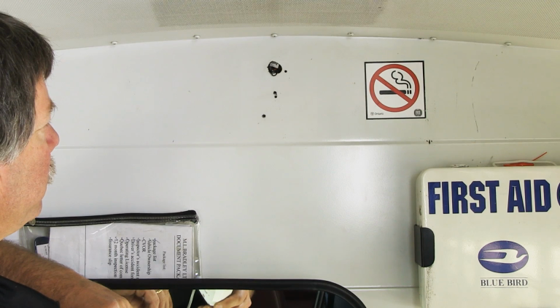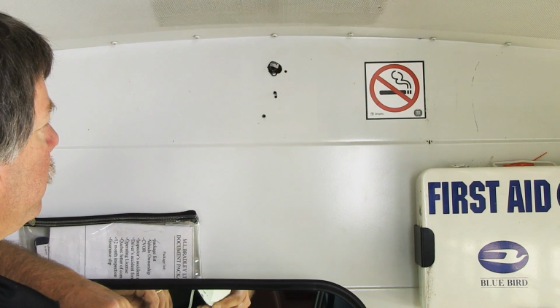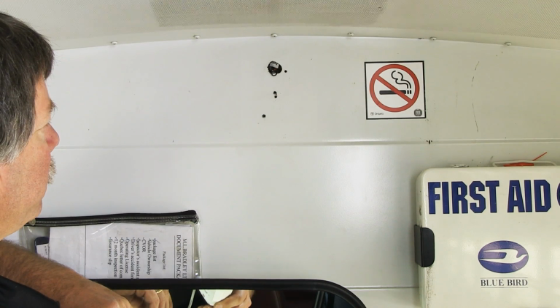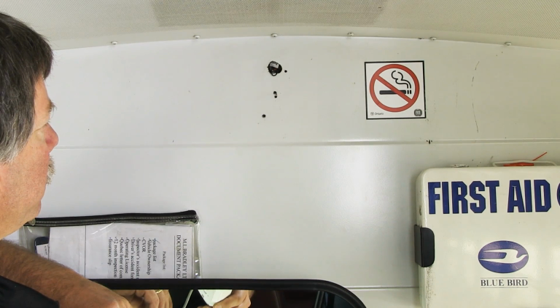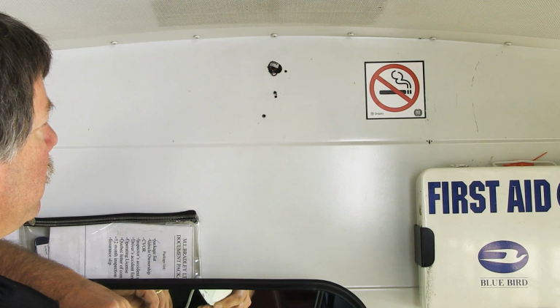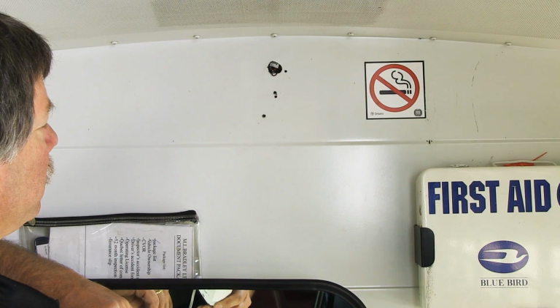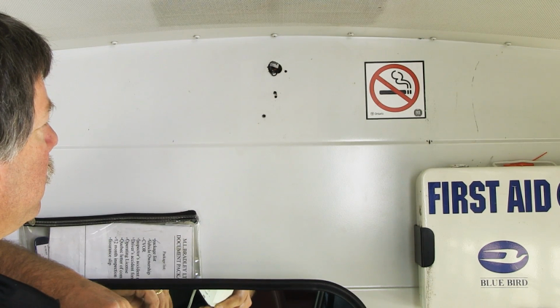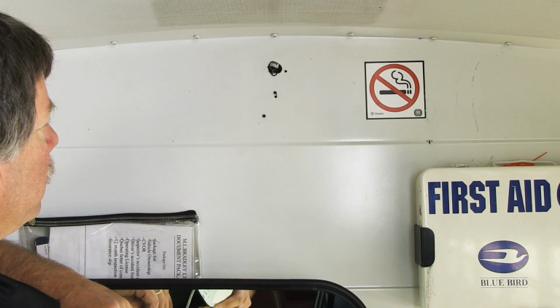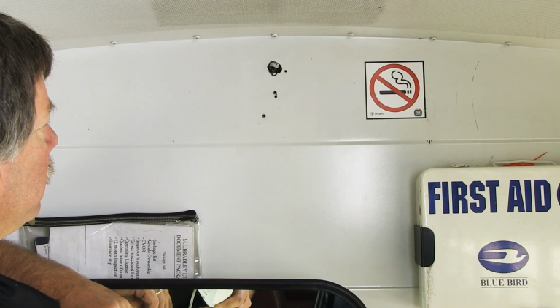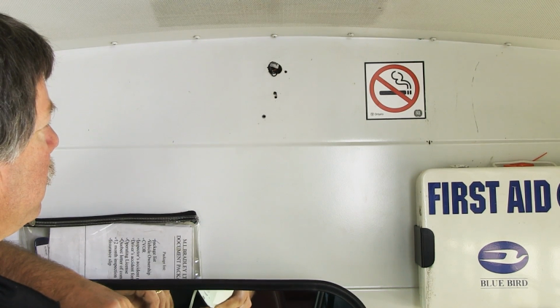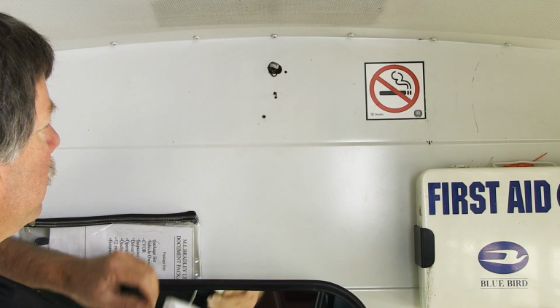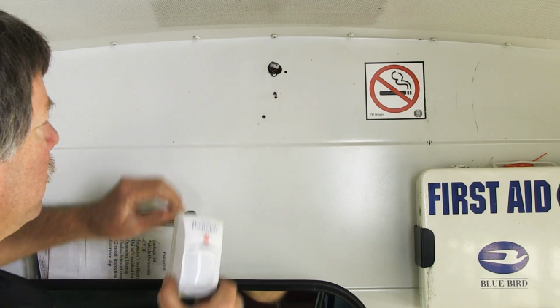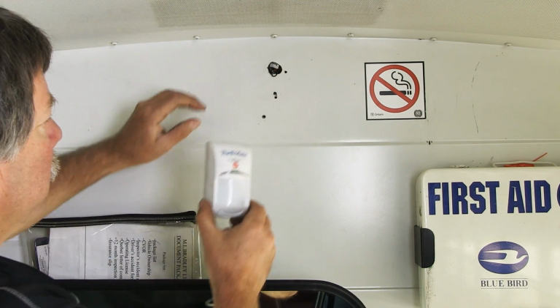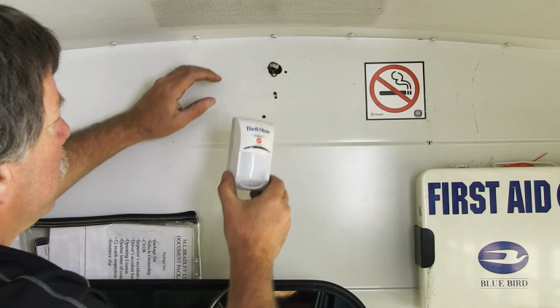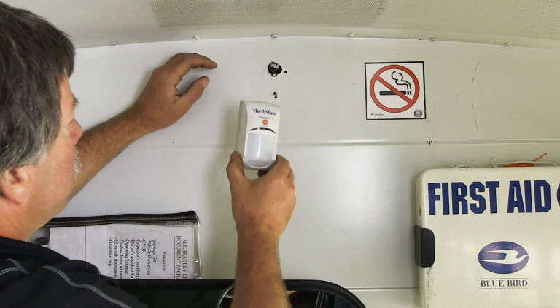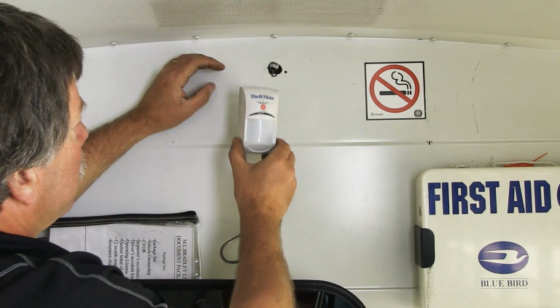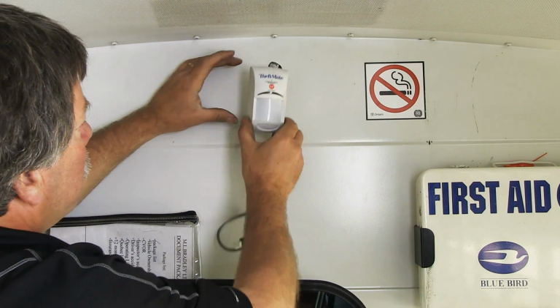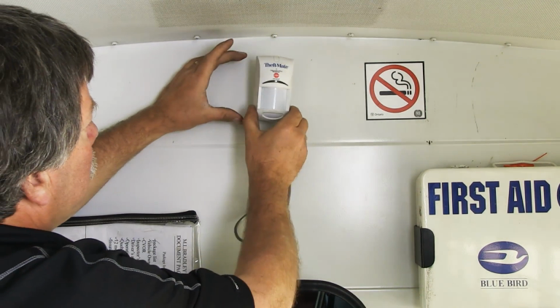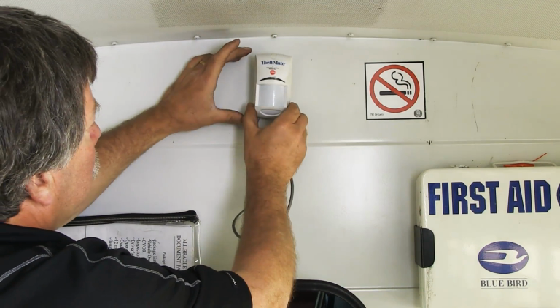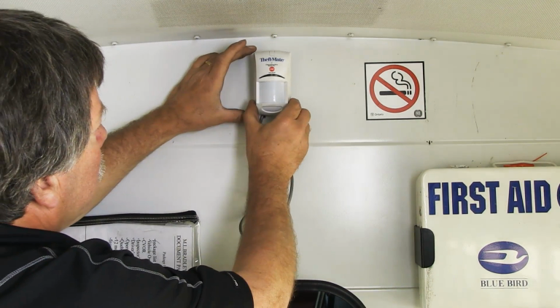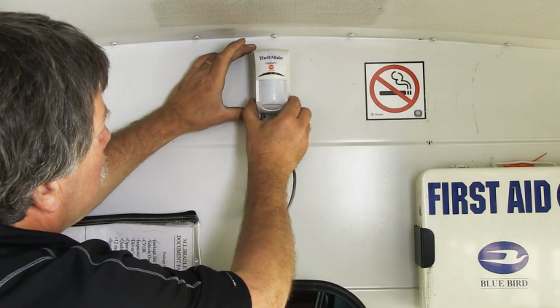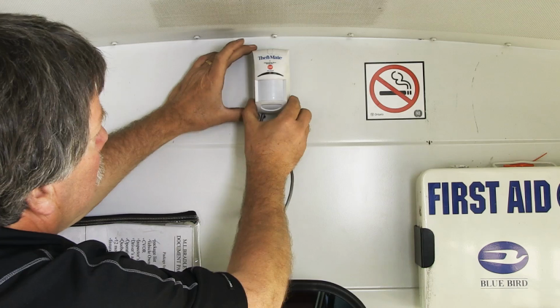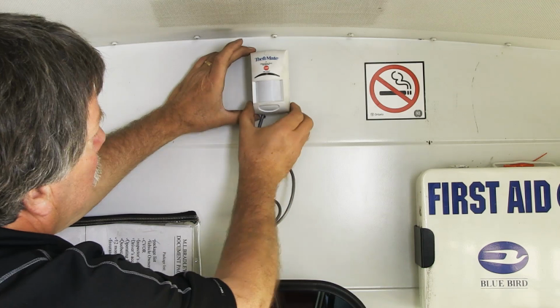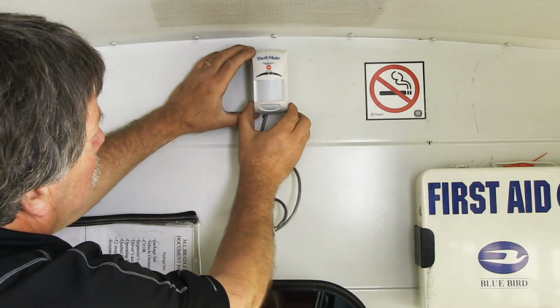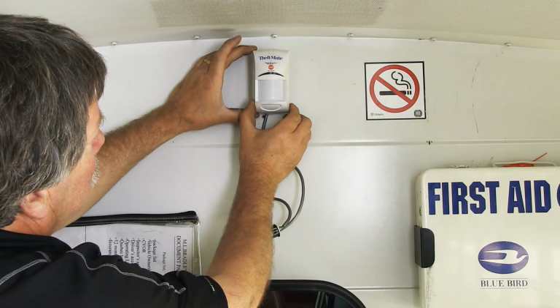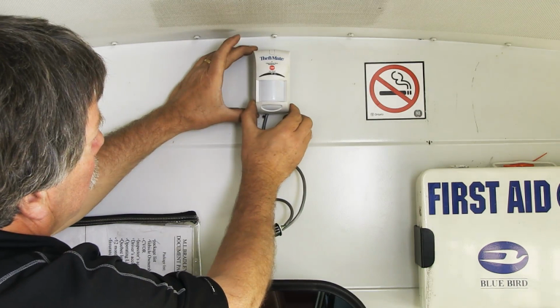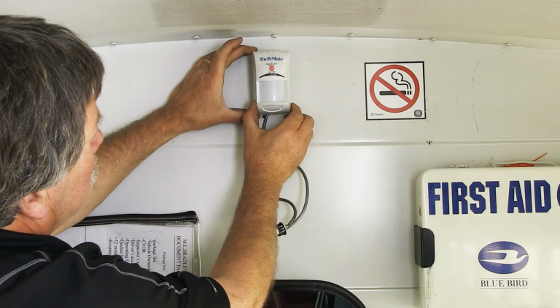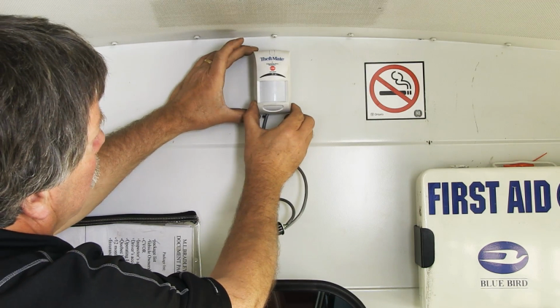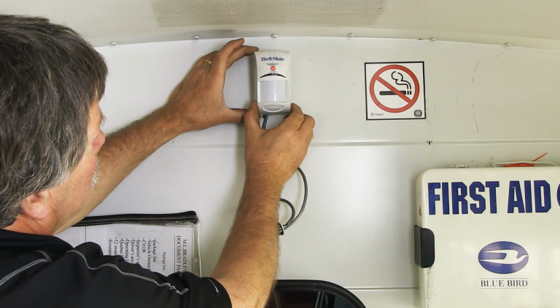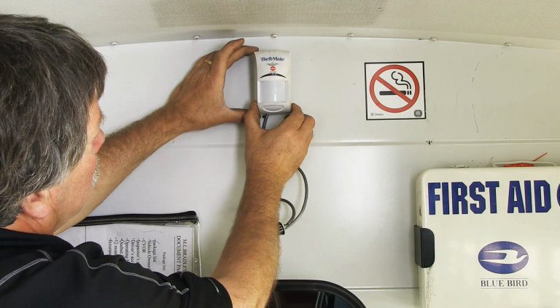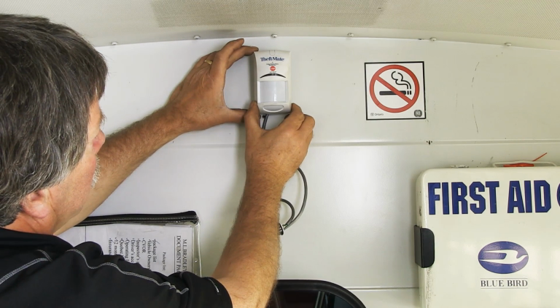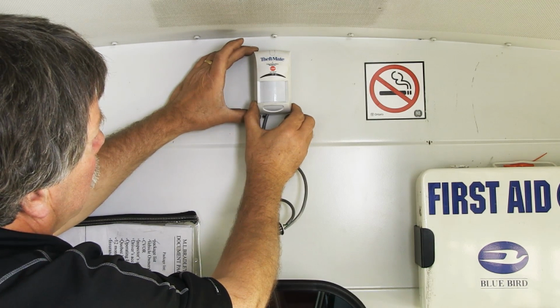The Motion Sensor needs to be mounted on the front bulkhead, above the driver, in the middle of the panel, as high as possible.